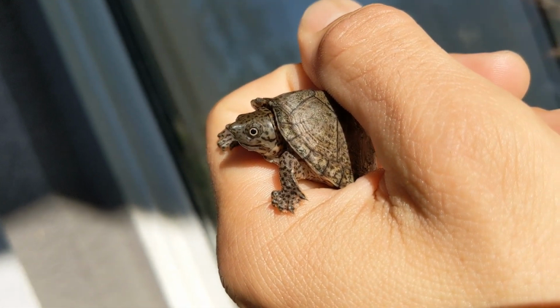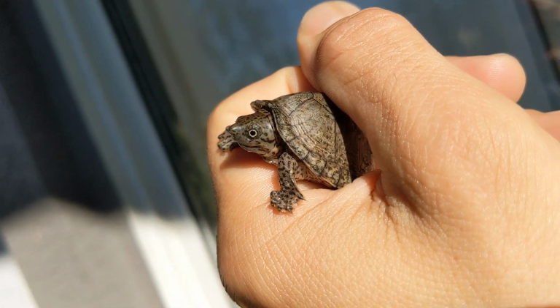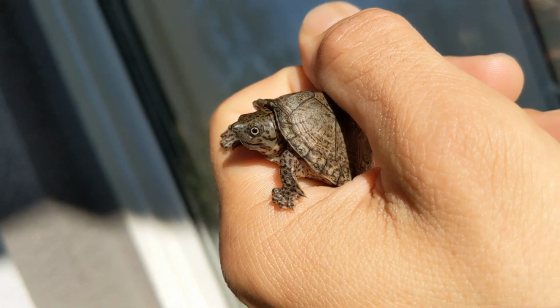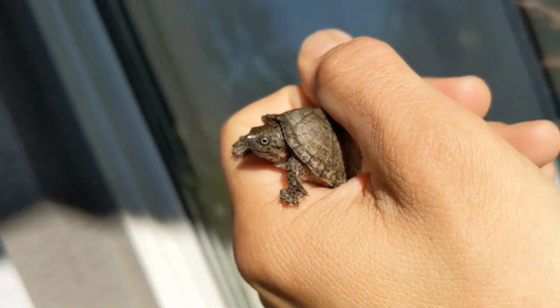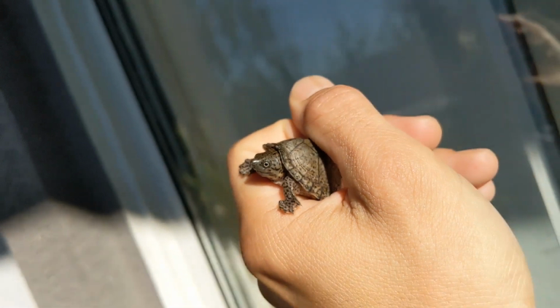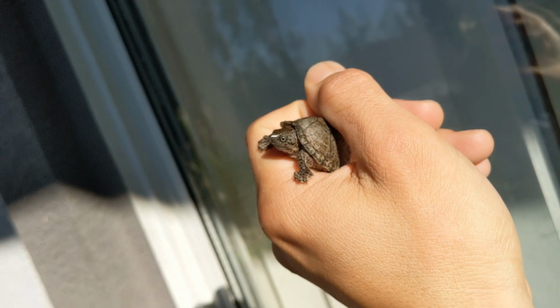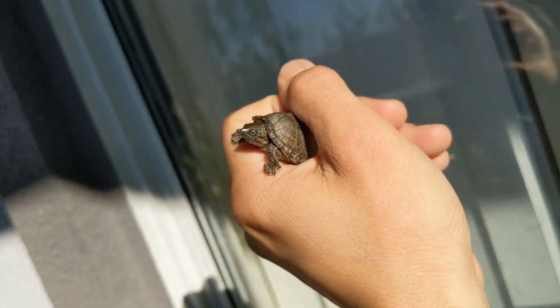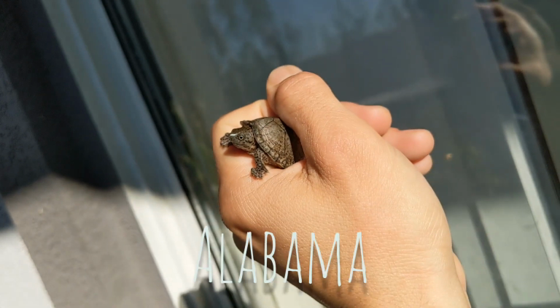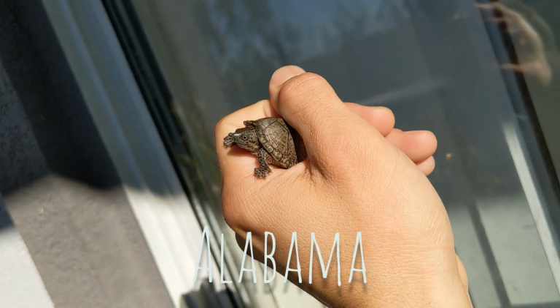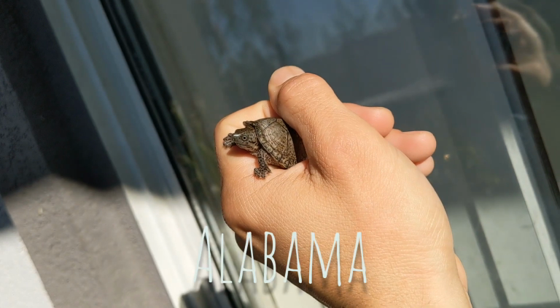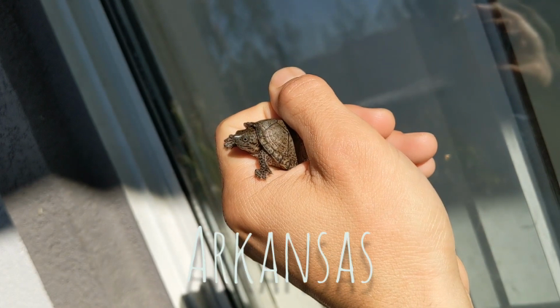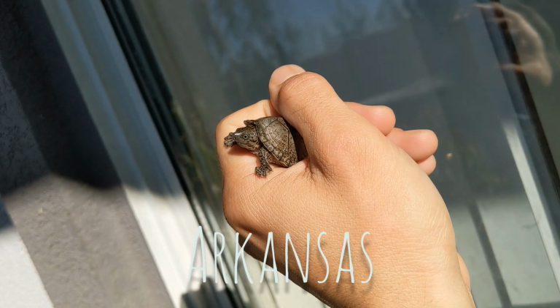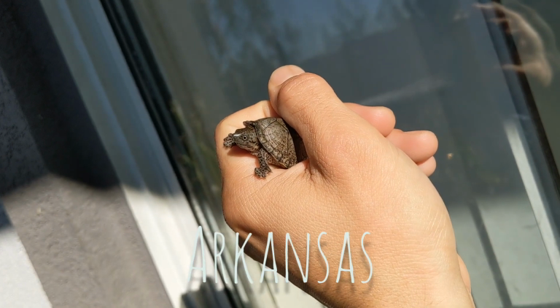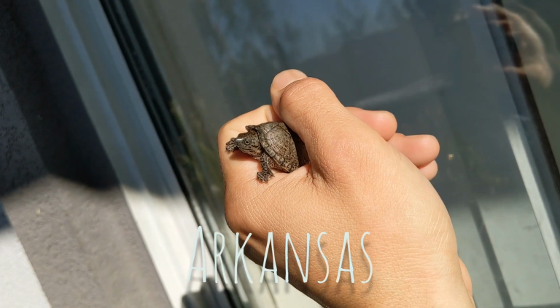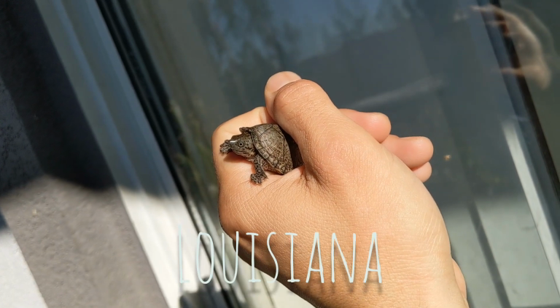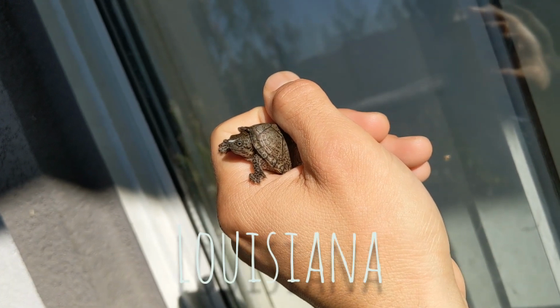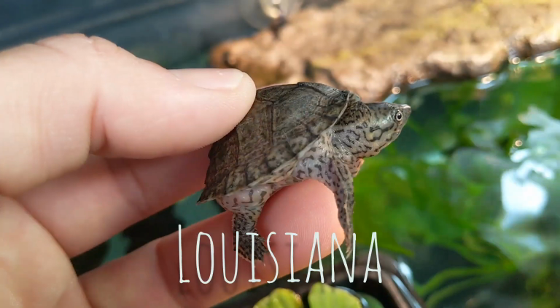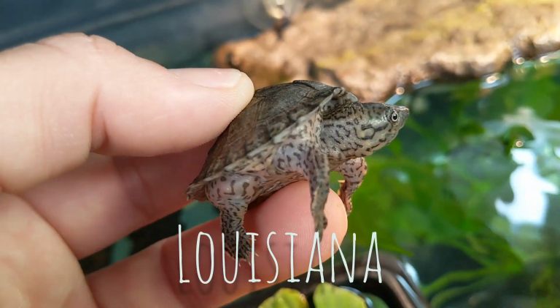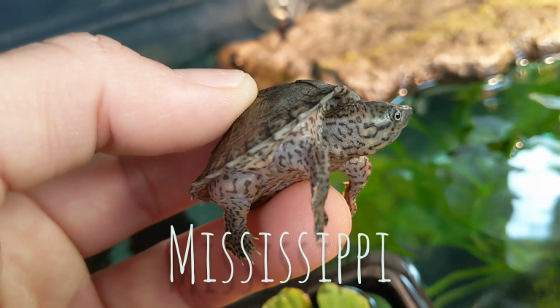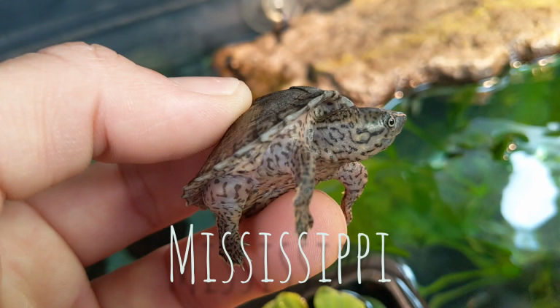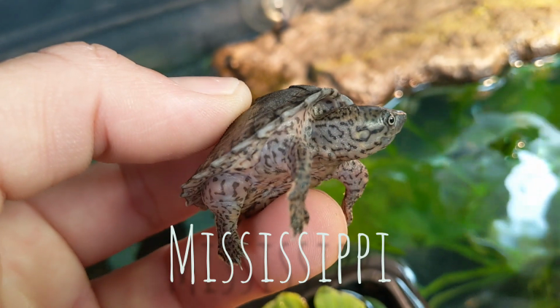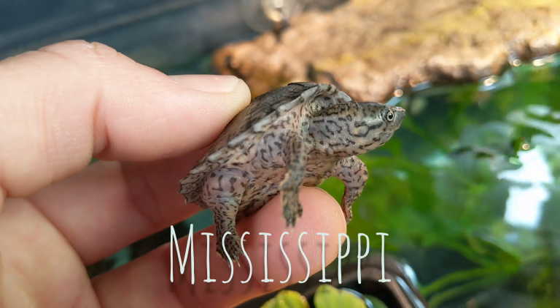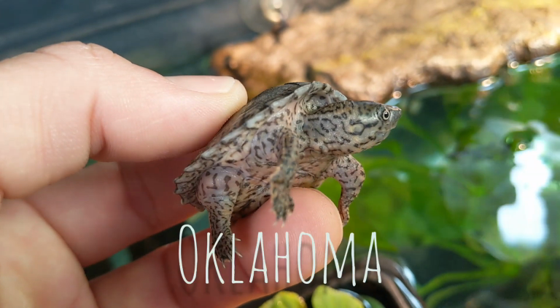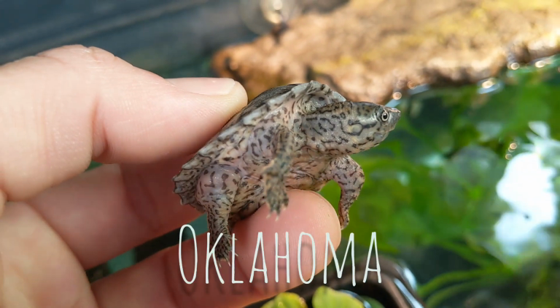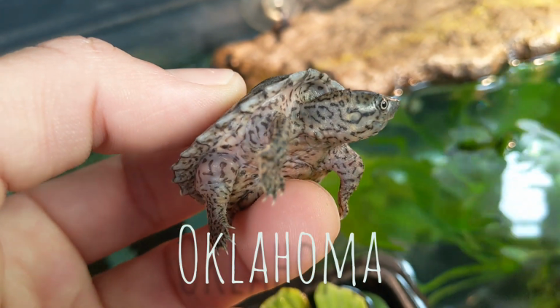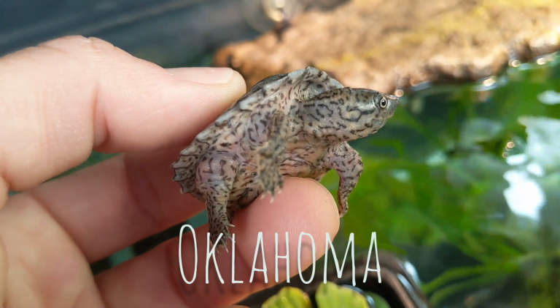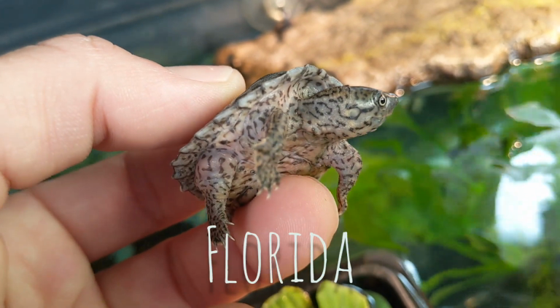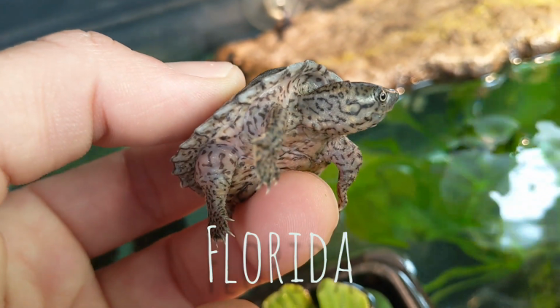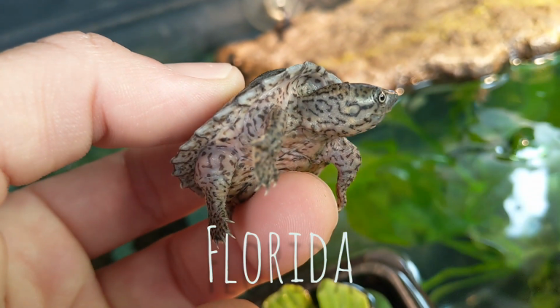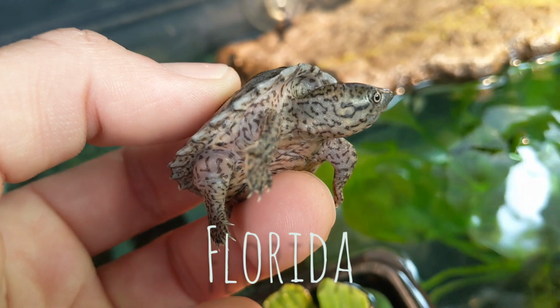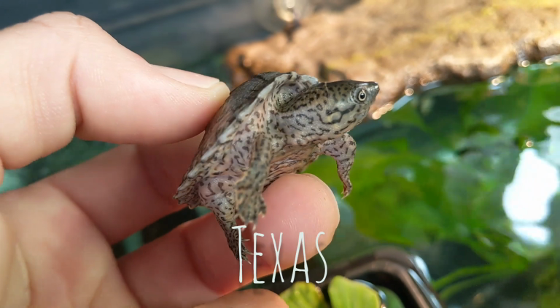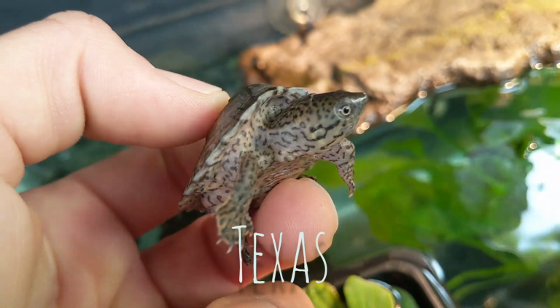These guys are found in the states of Alabama, Arkansas, Louisiana, Mississippi, Oklahoma, Florida, and Texas.